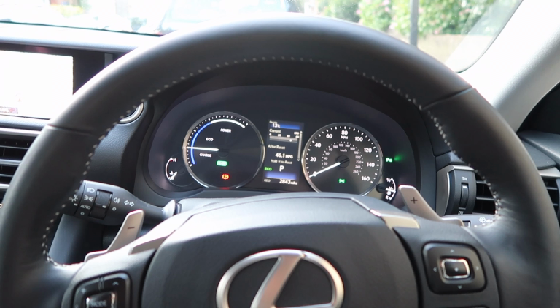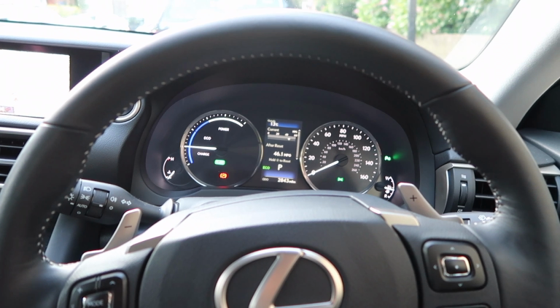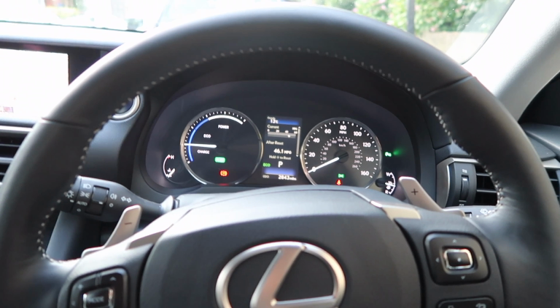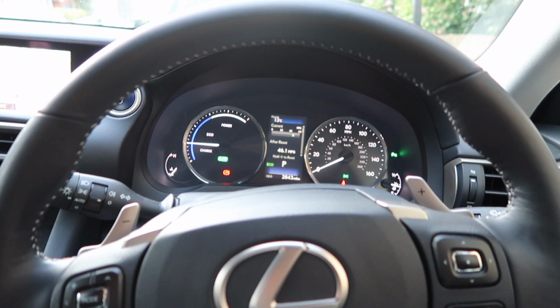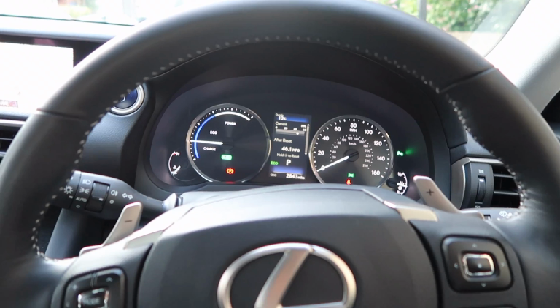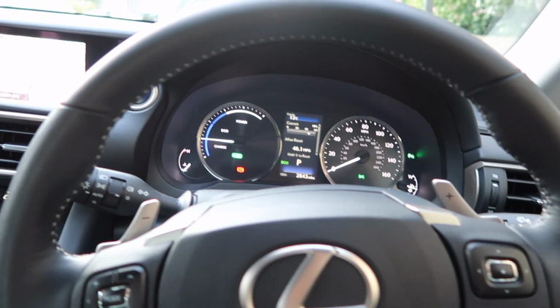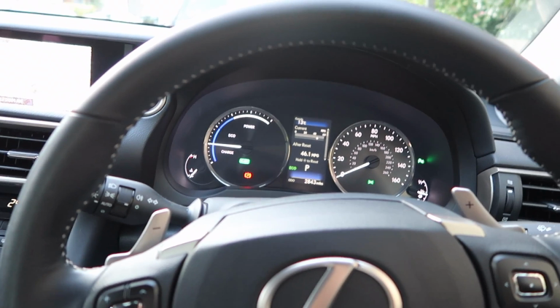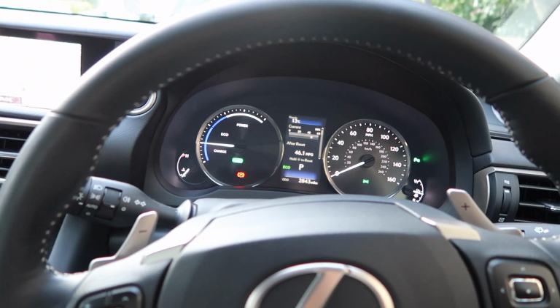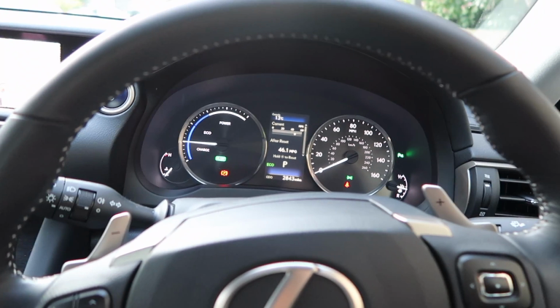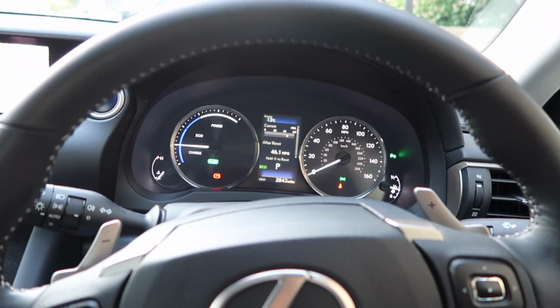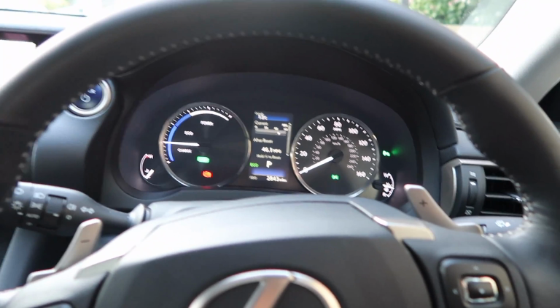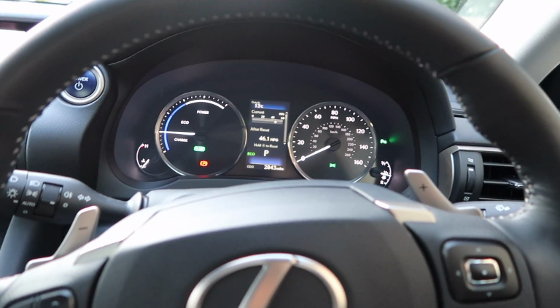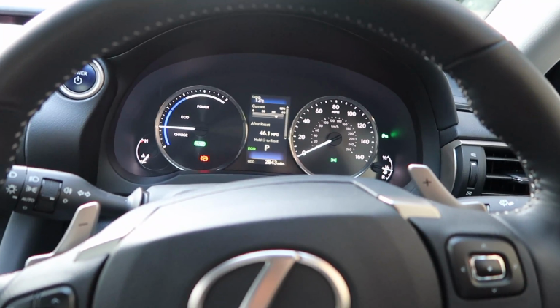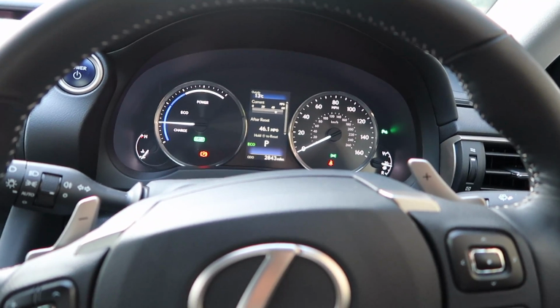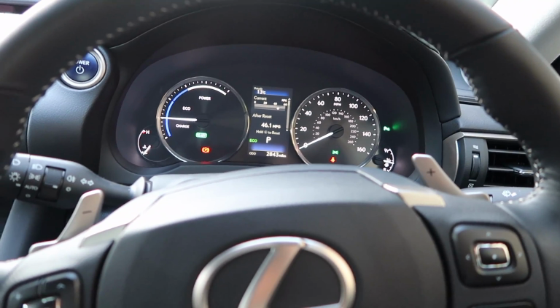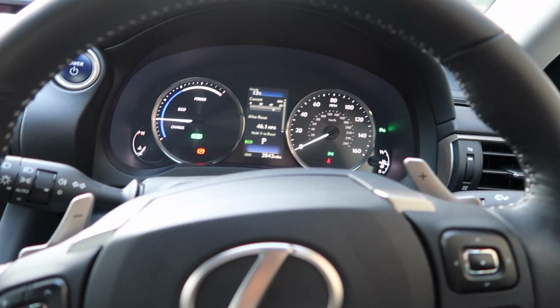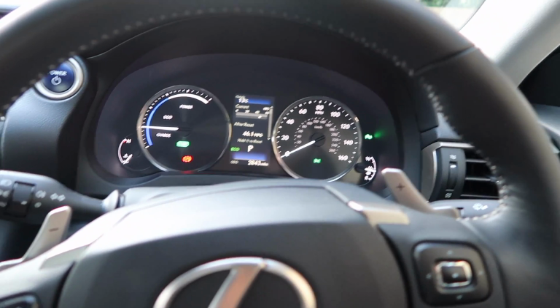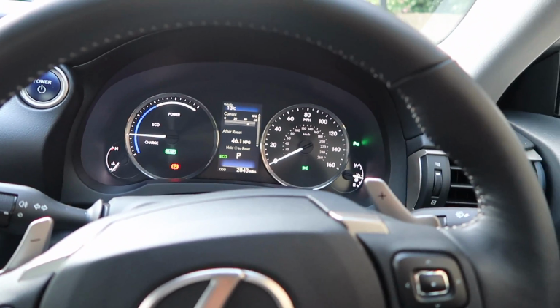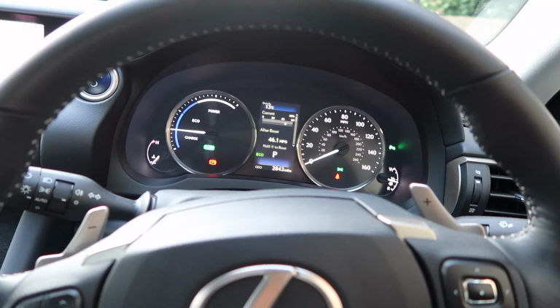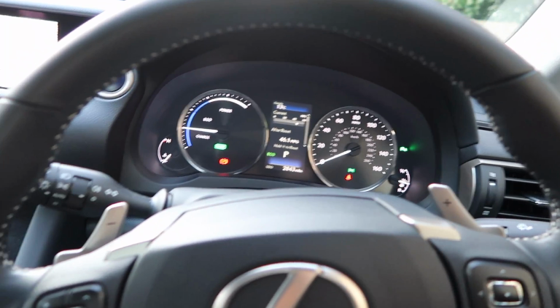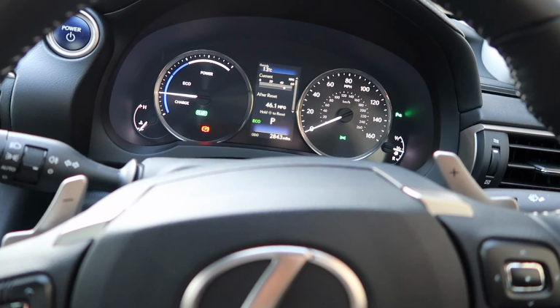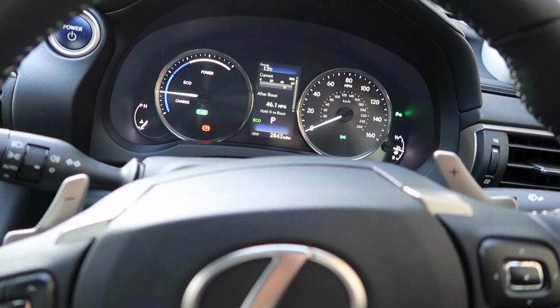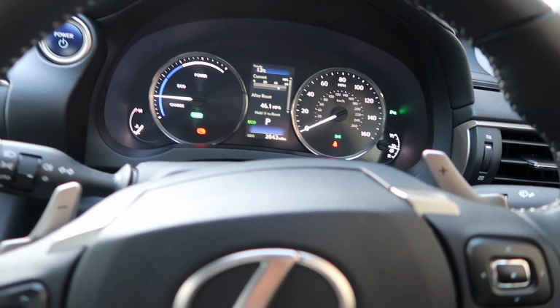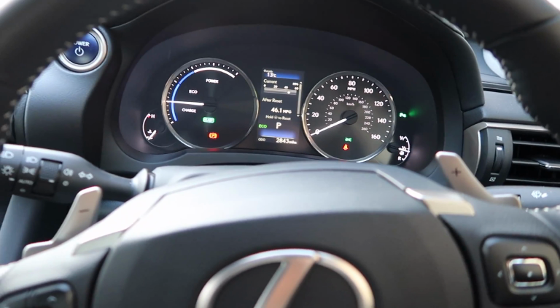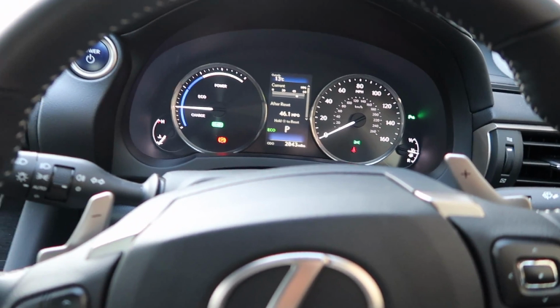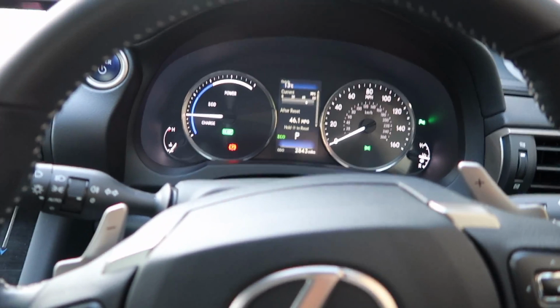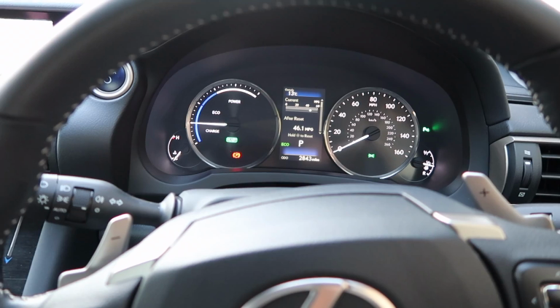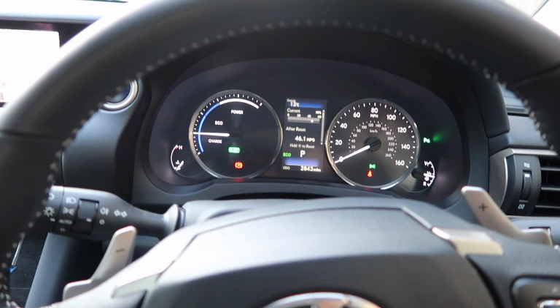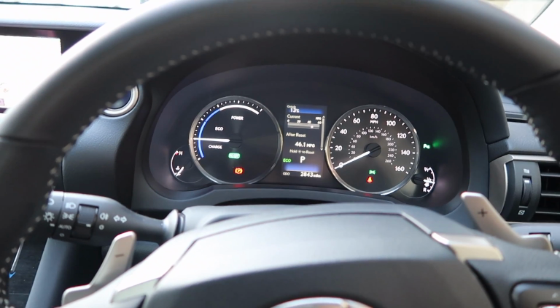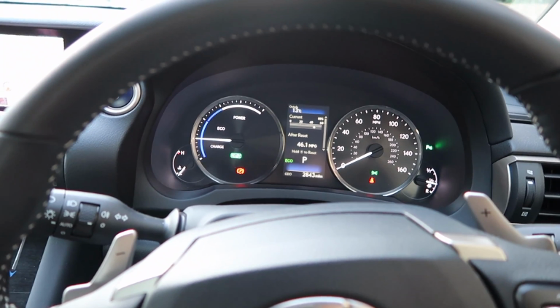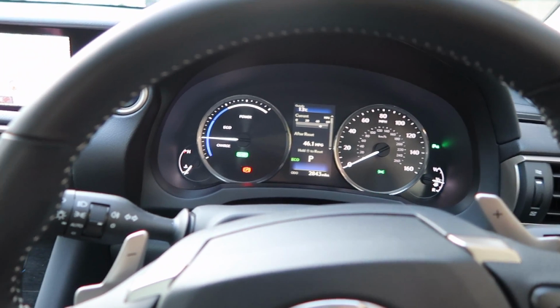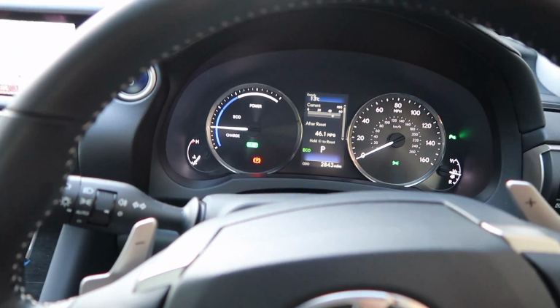Hi guys, so today I'm gonna do a short review on a Lexus IS300H.